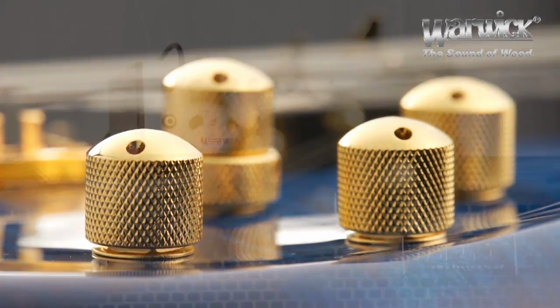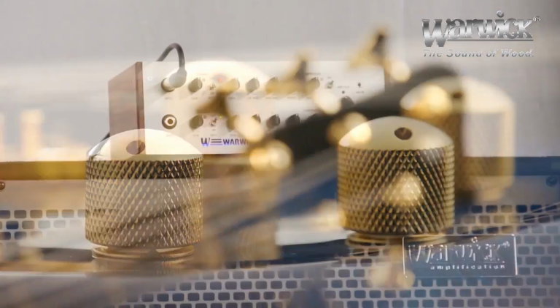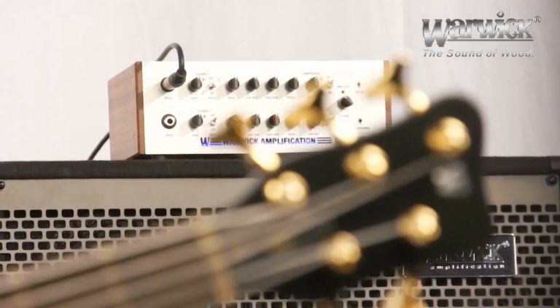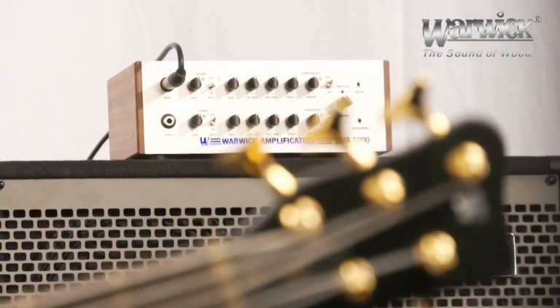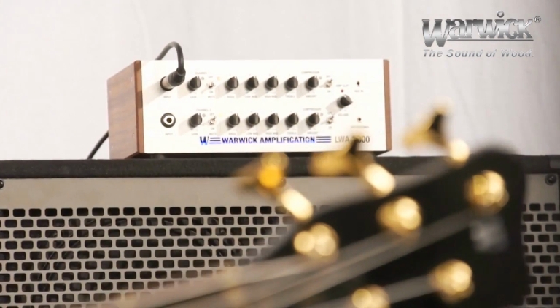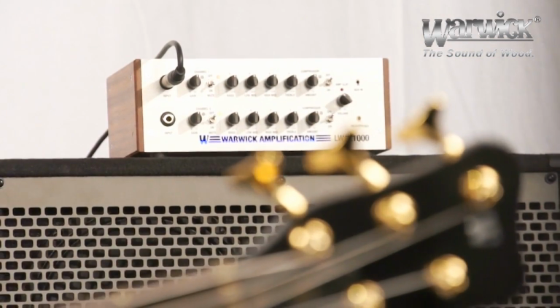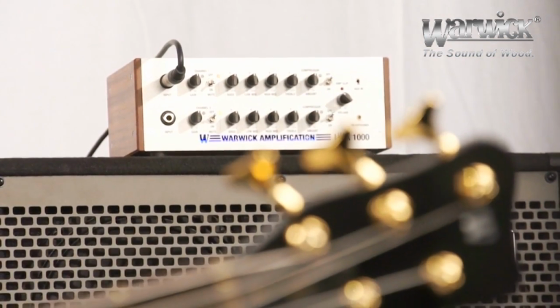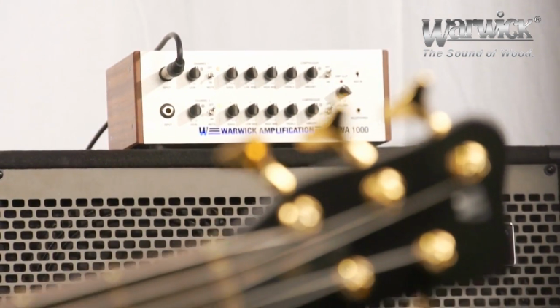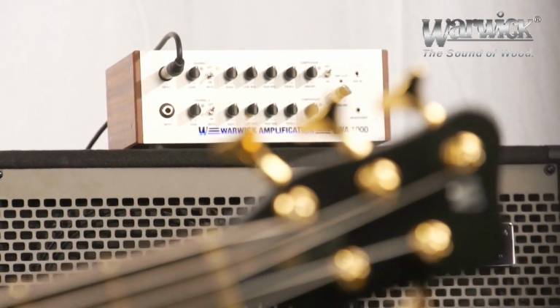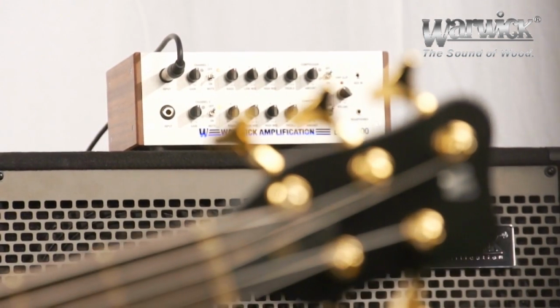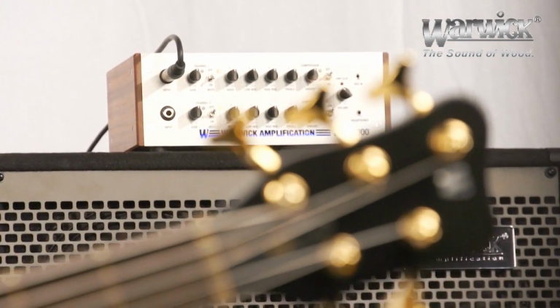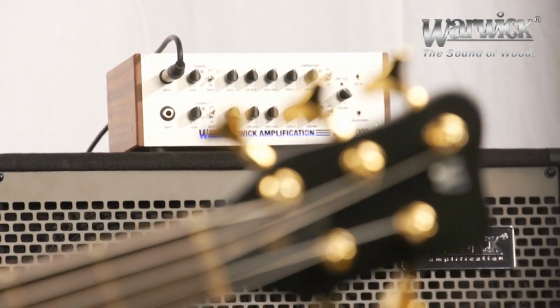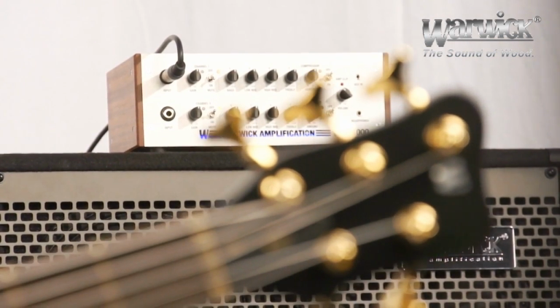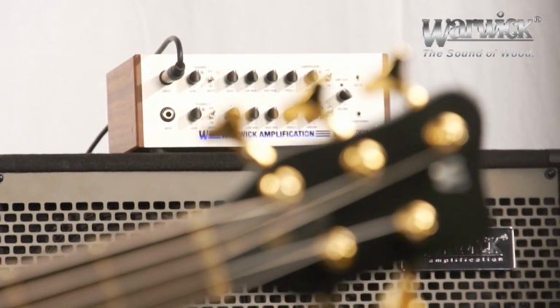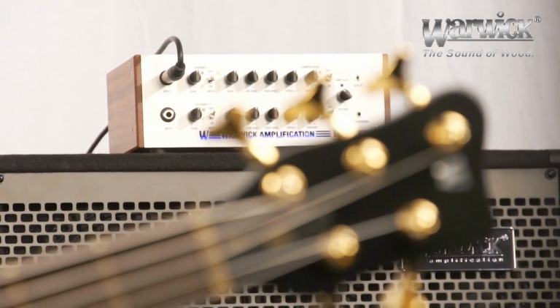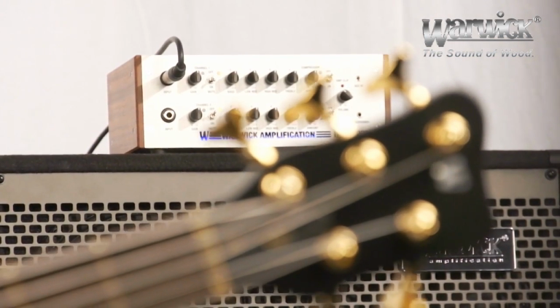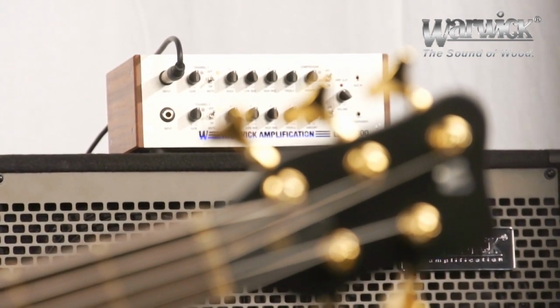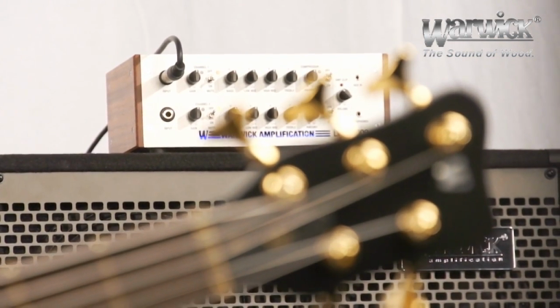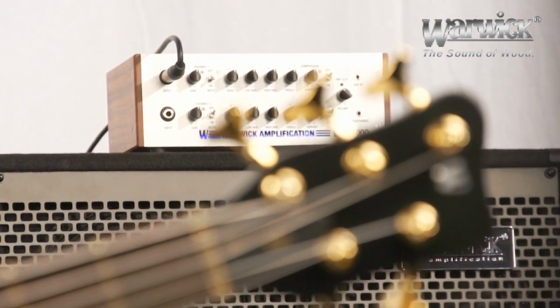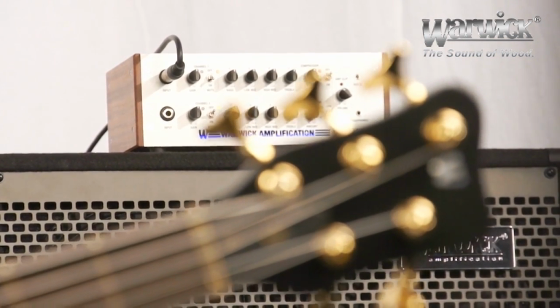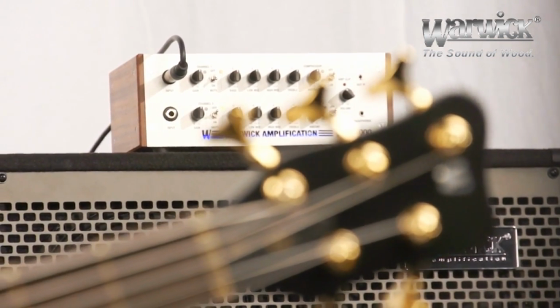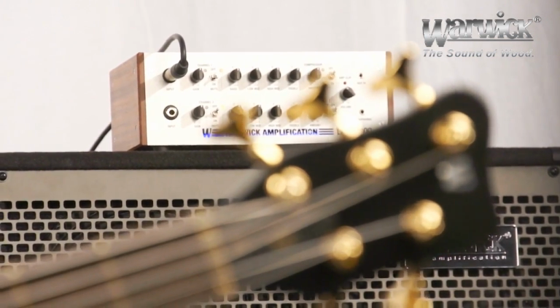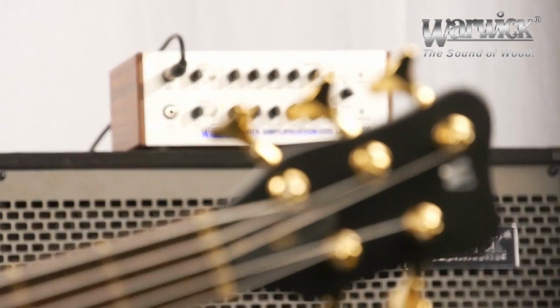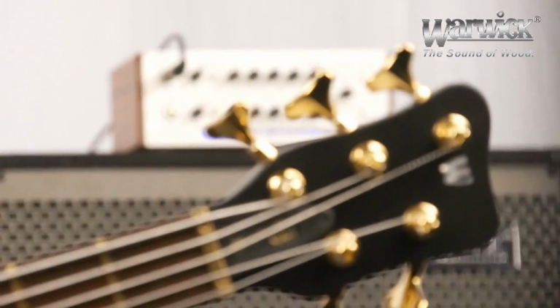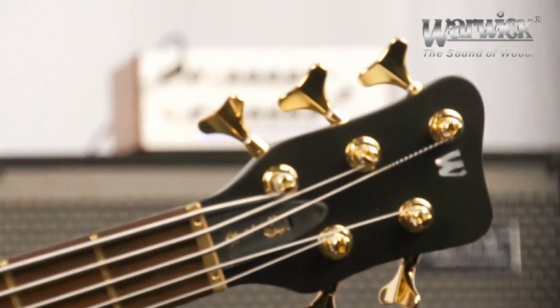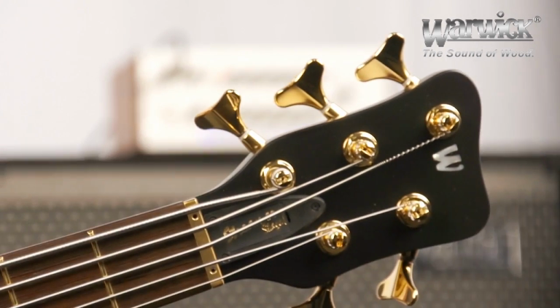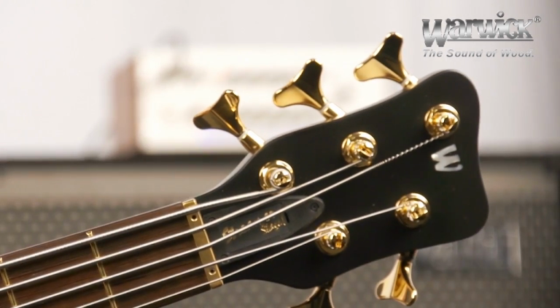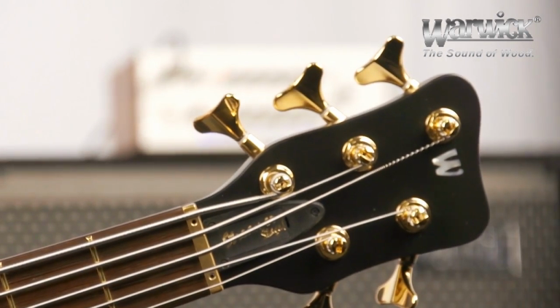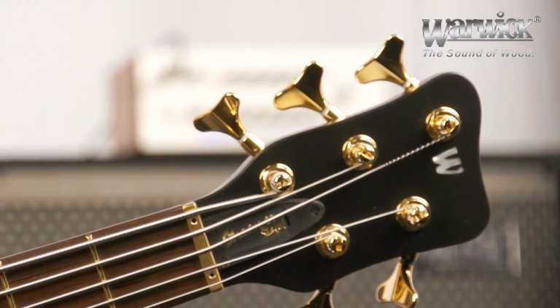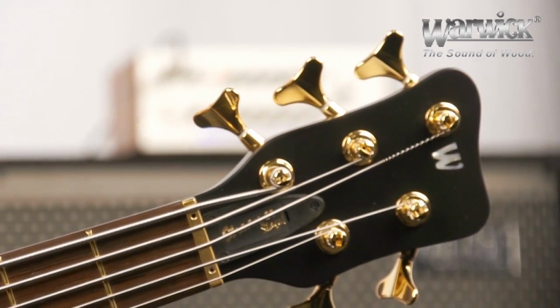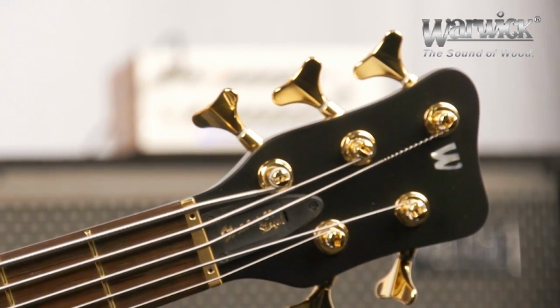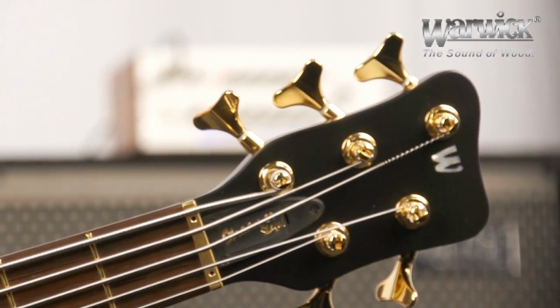To demonstrate the variety of tones this bass is capable of, I'm going to do the same playing example with three different tone settings.